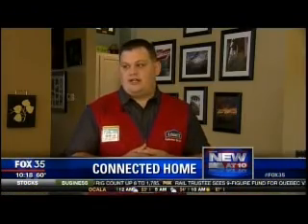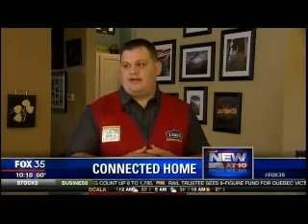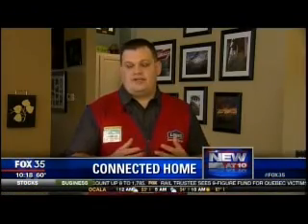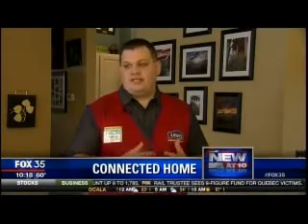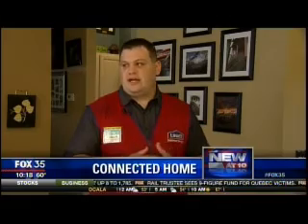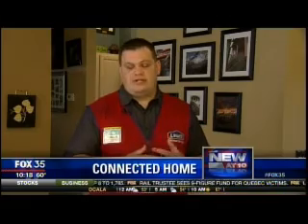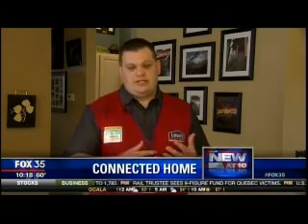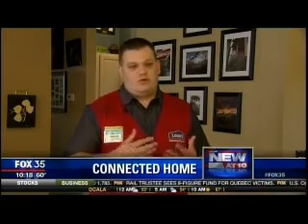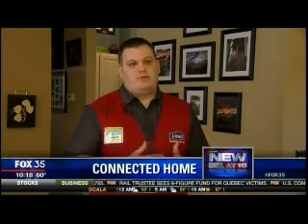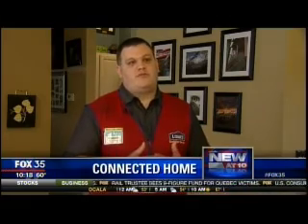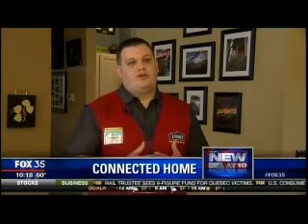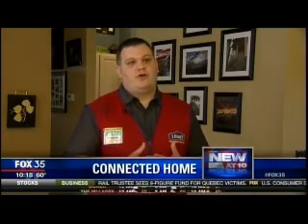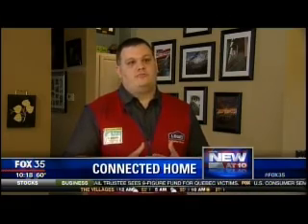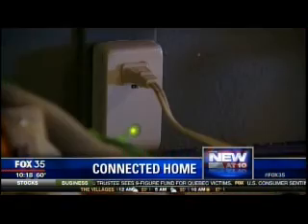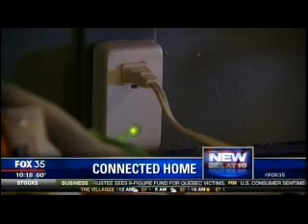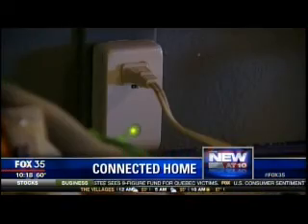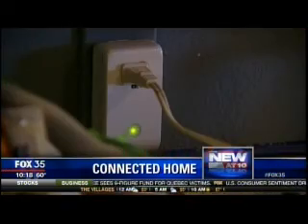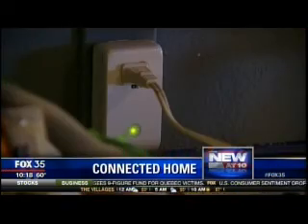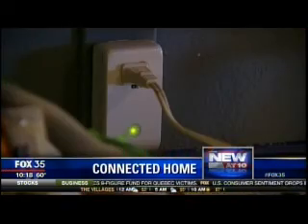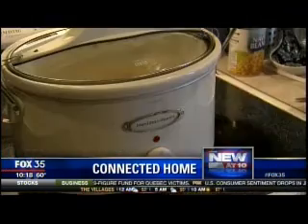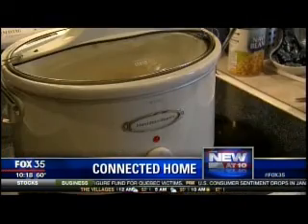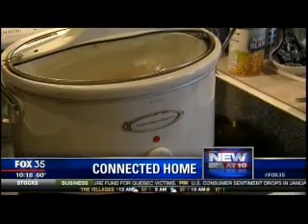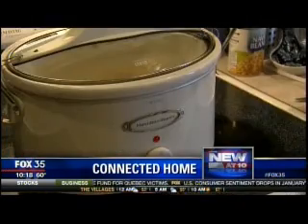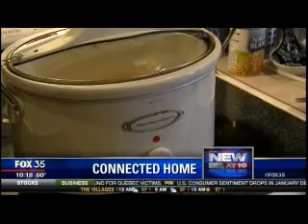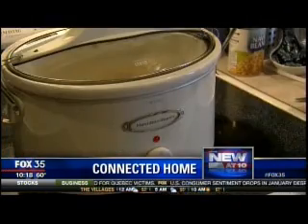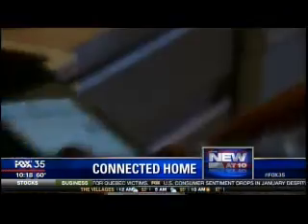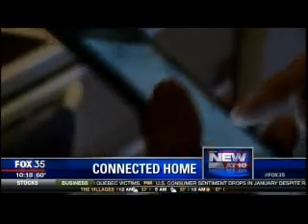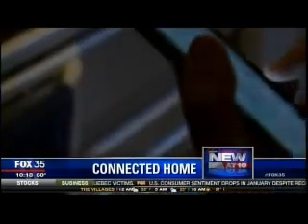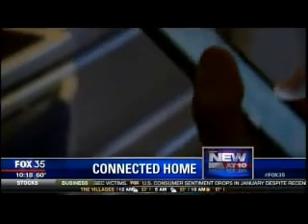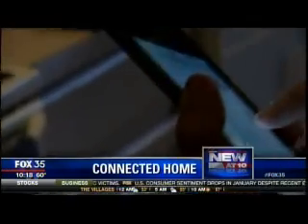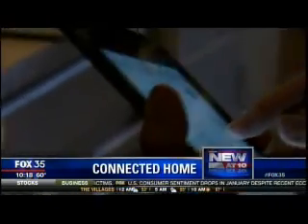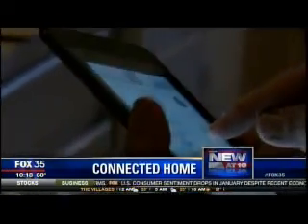You can take that crock pot, have everything set up, and 20 minutes before you get home, you can turn your phone on and activate the outlet. It even tells me how many watts it uses.